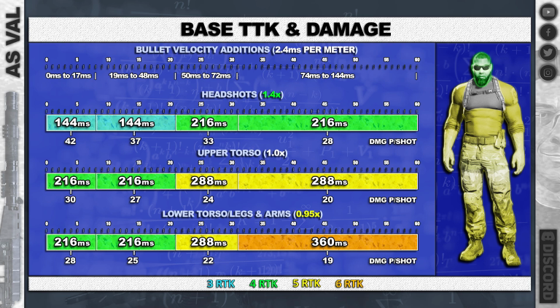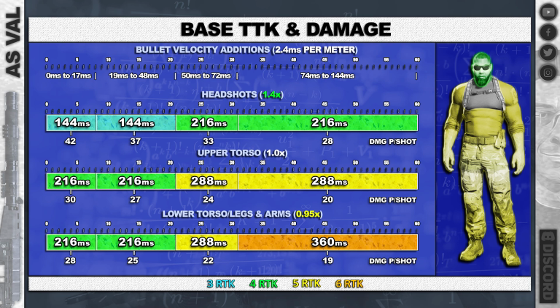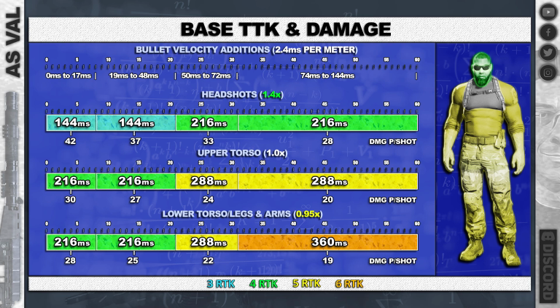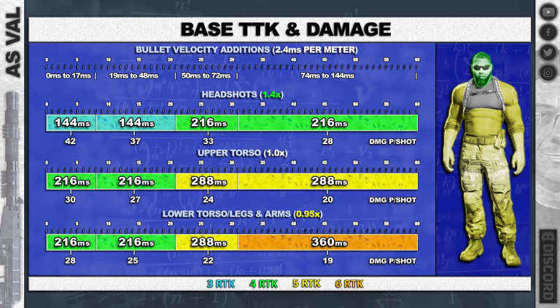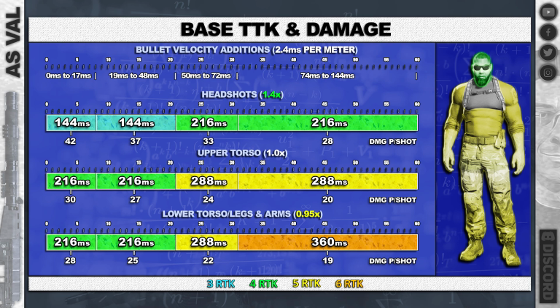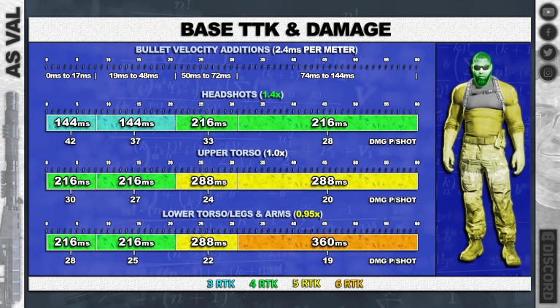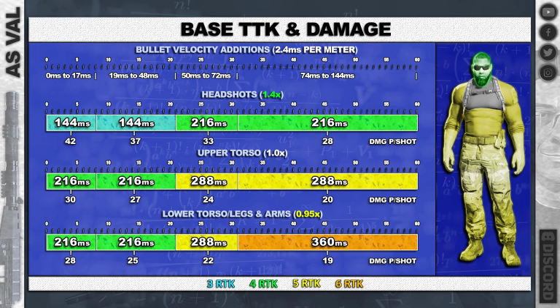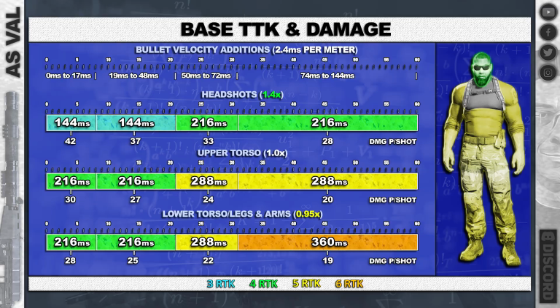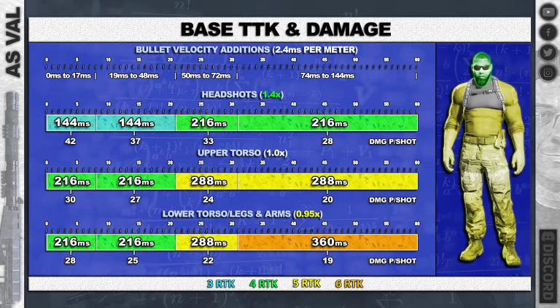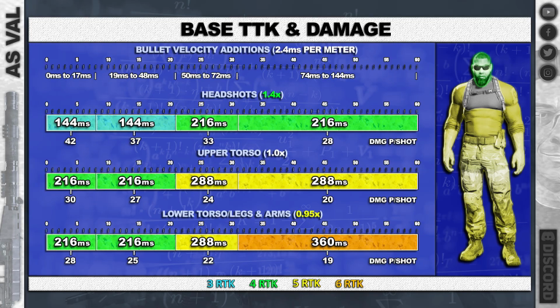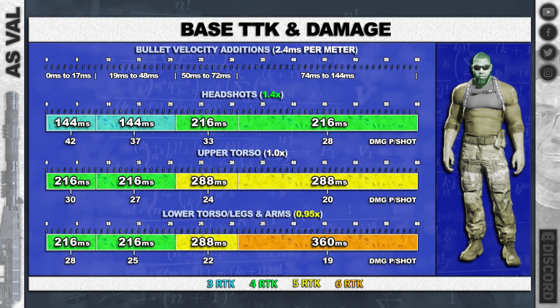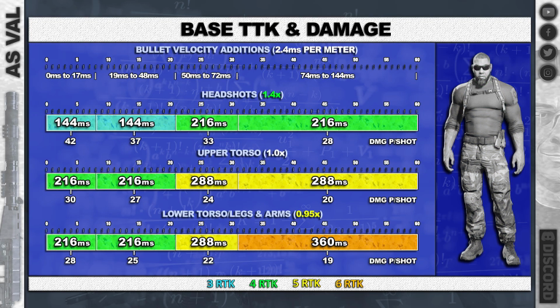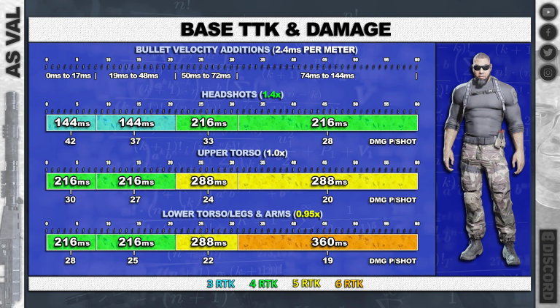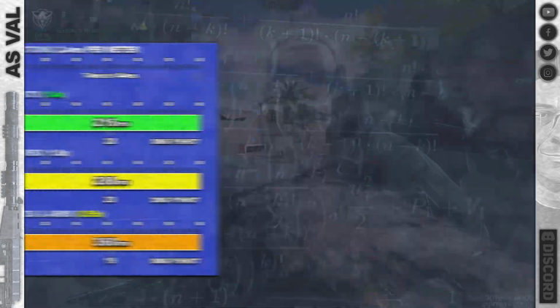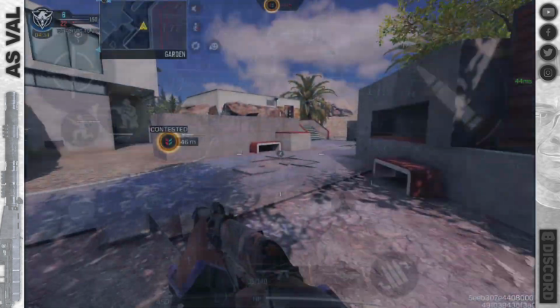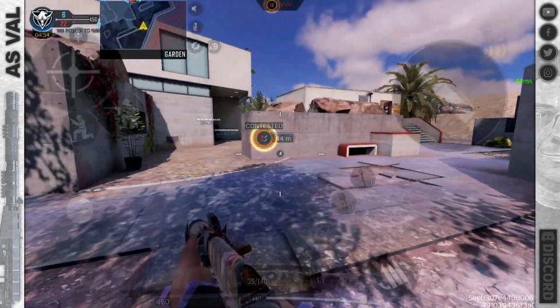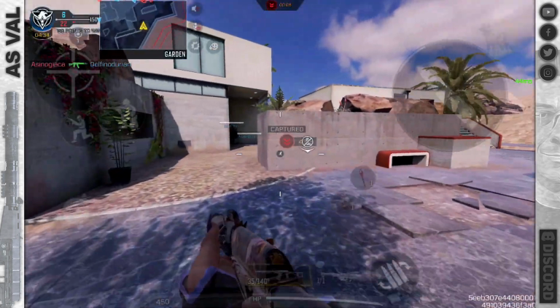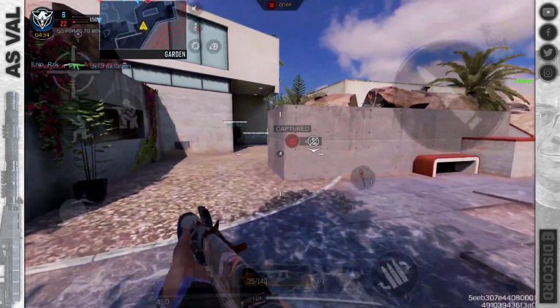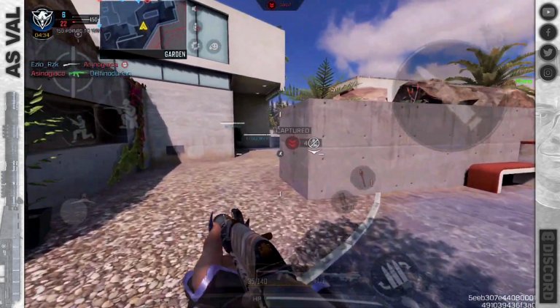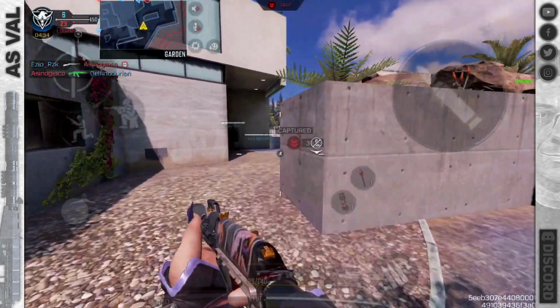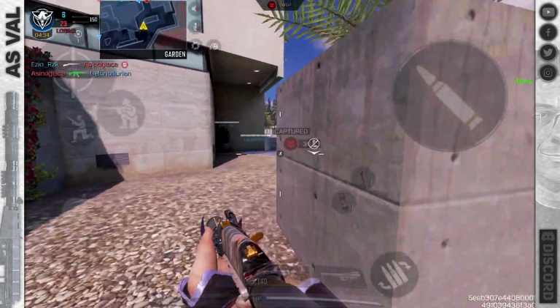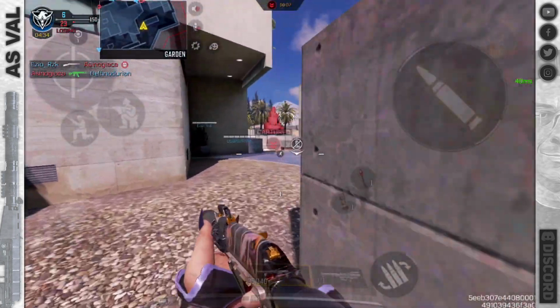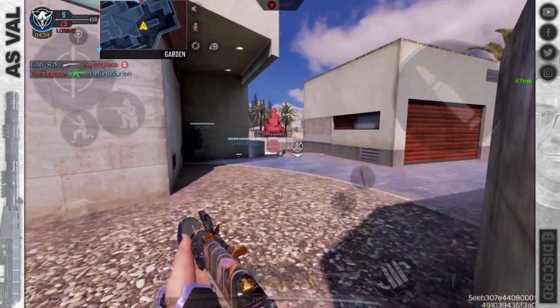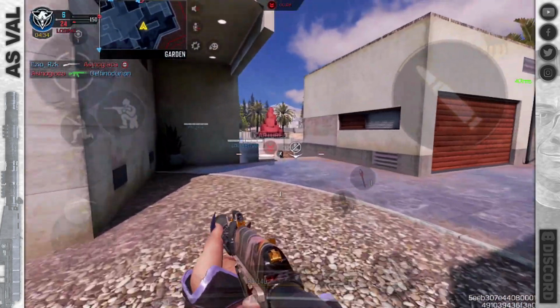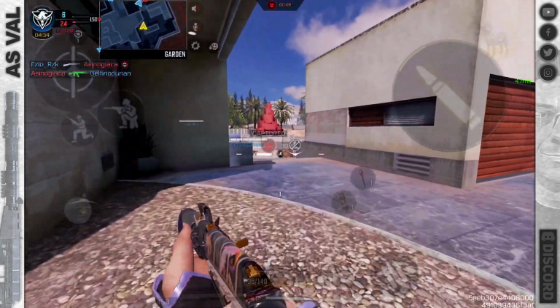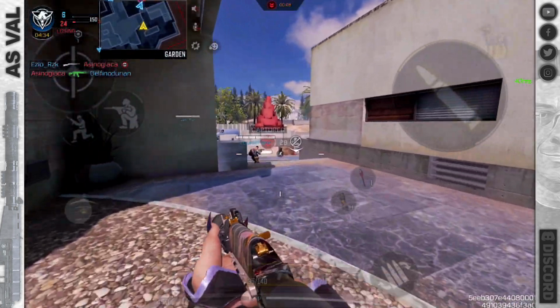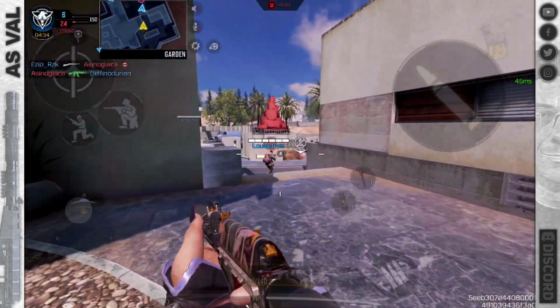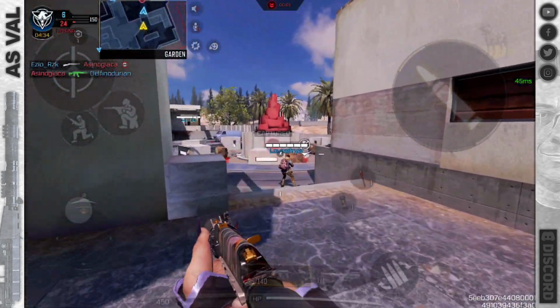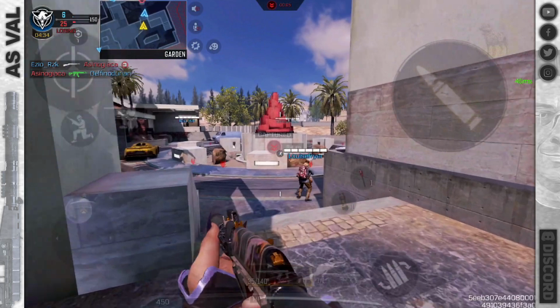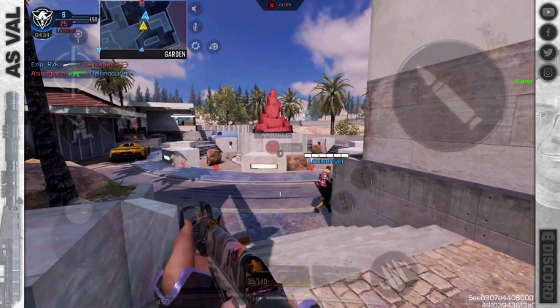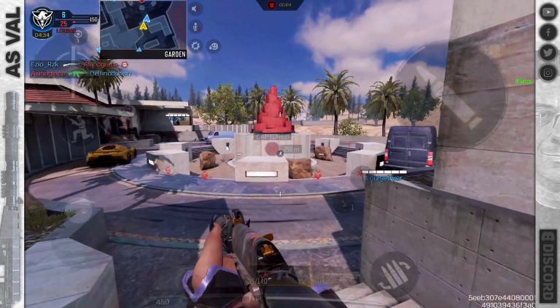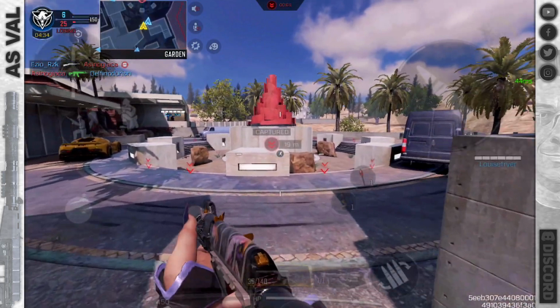After that, headshots are a four-shot kill — not bad. But you have the upper and even the lower body working for you up to that 21 meters as a four-shot kill.